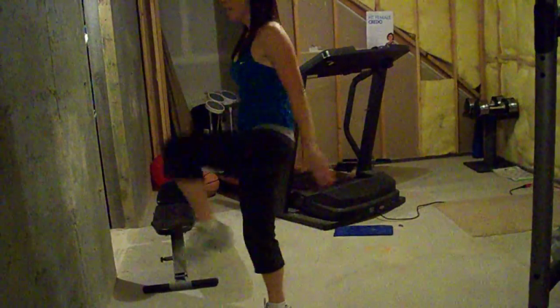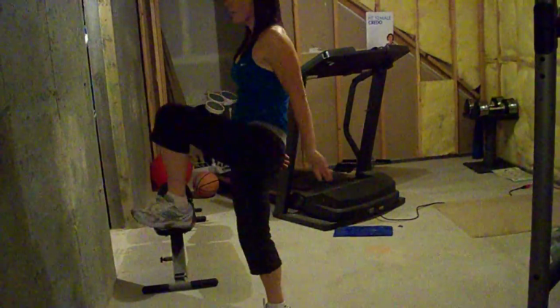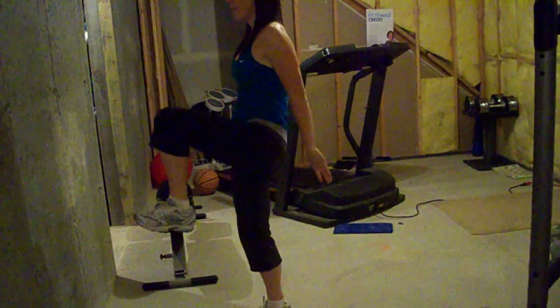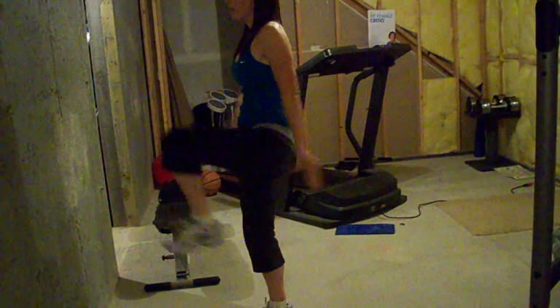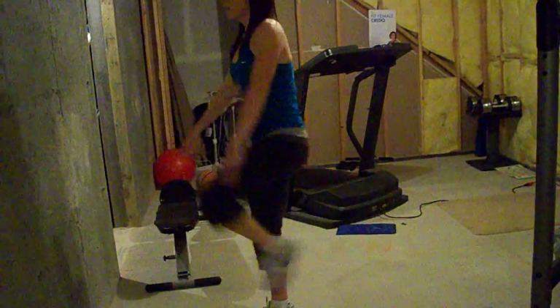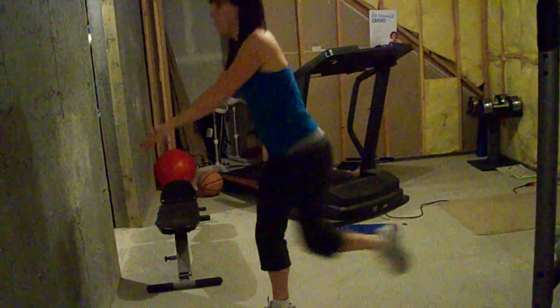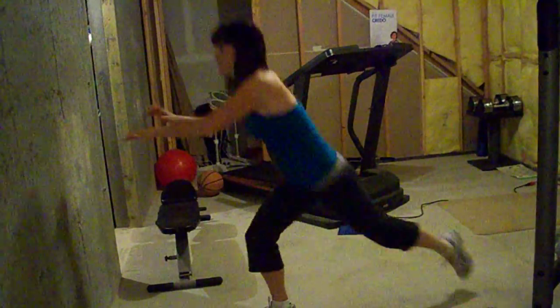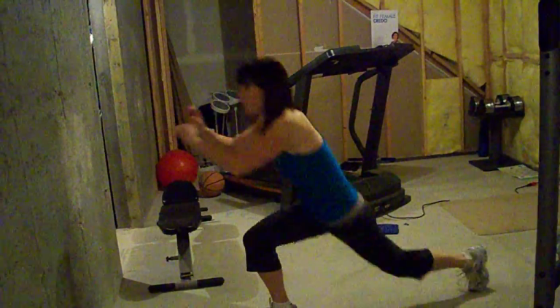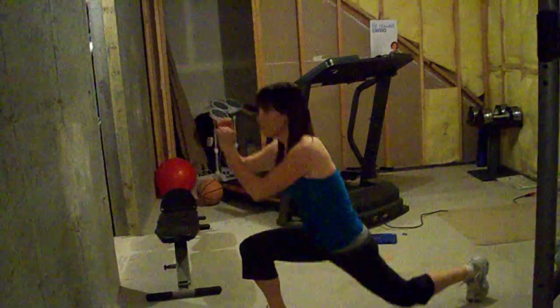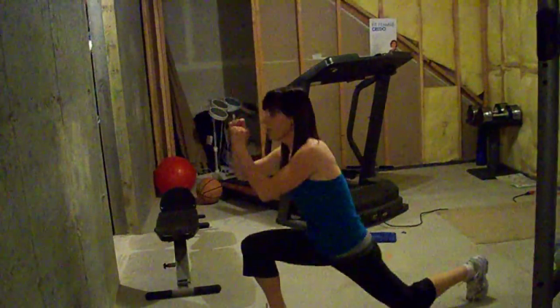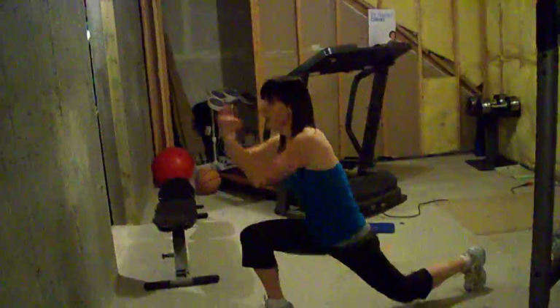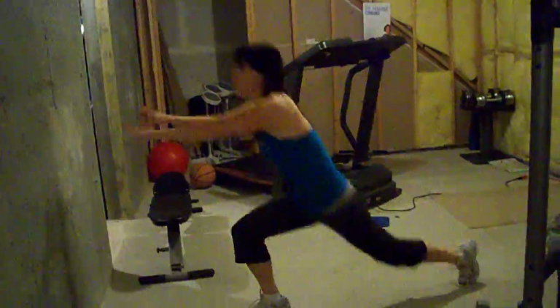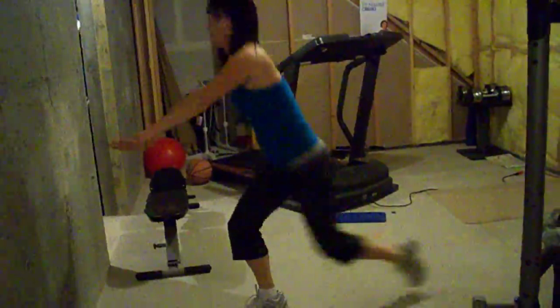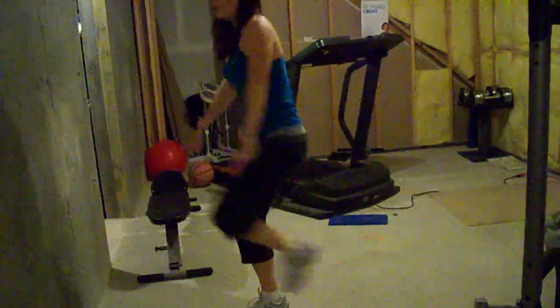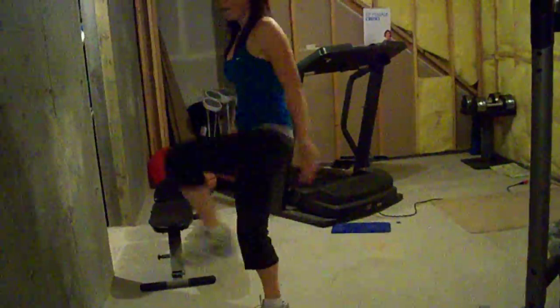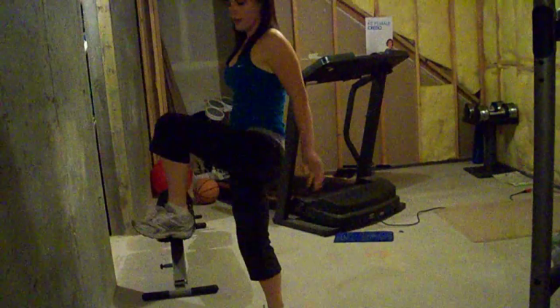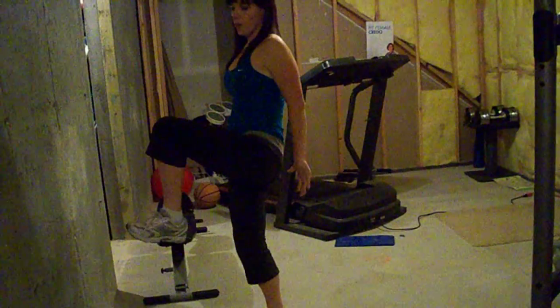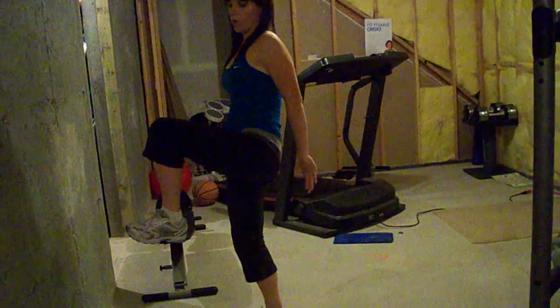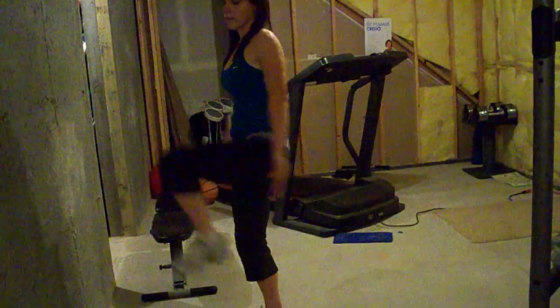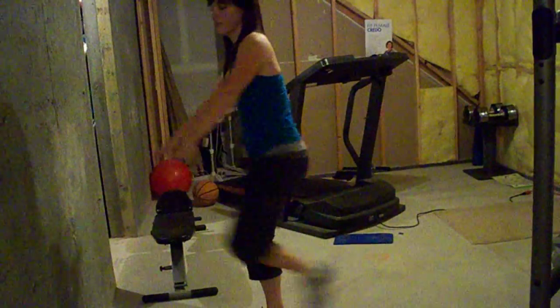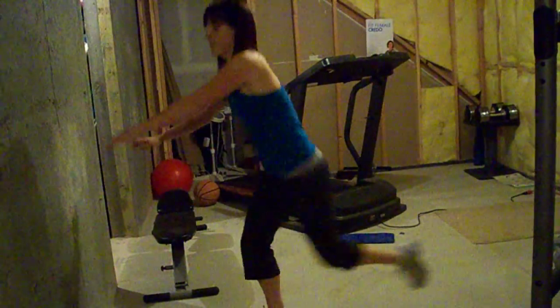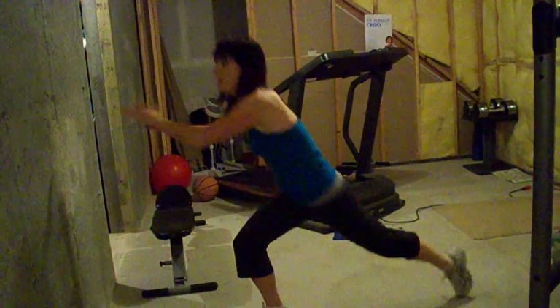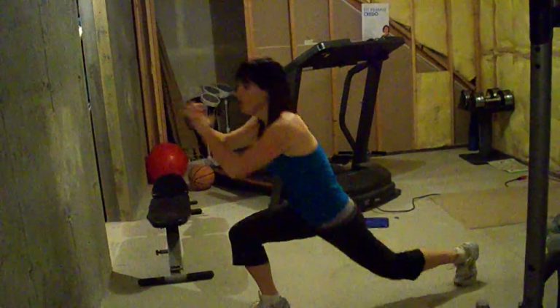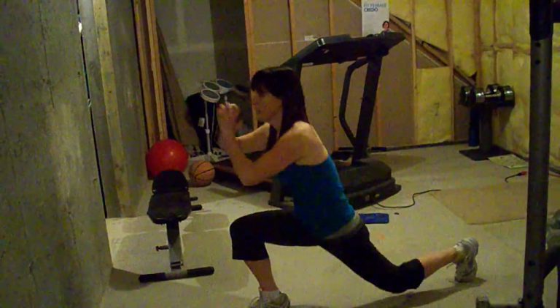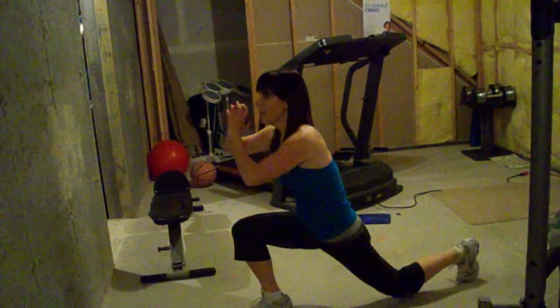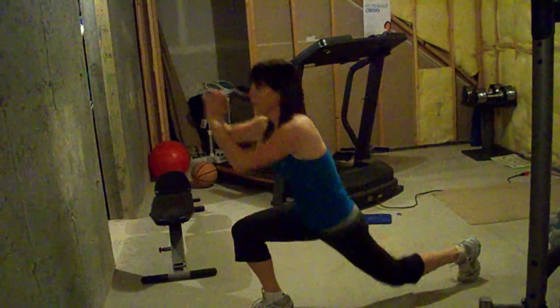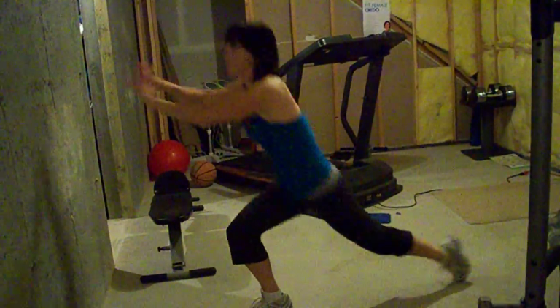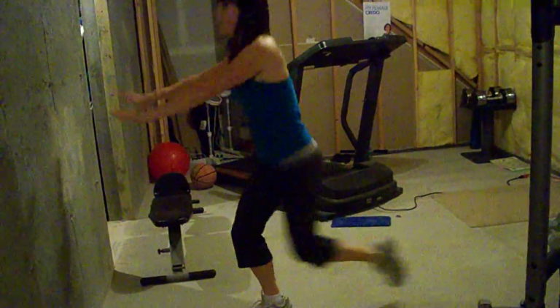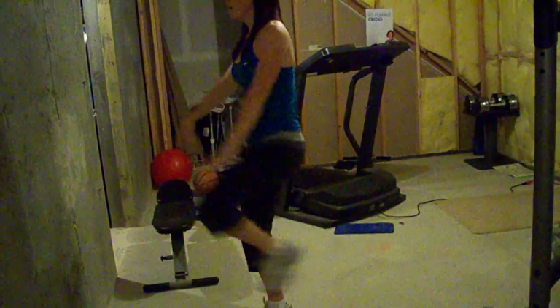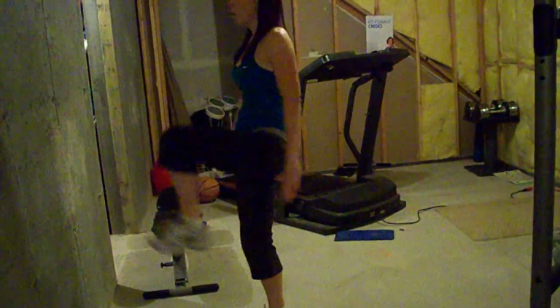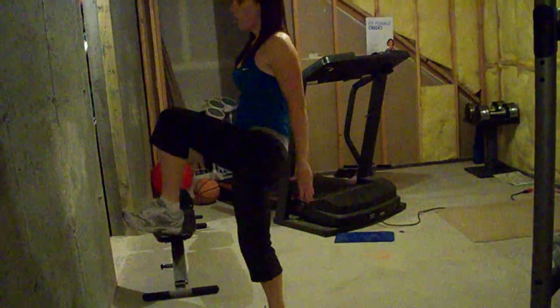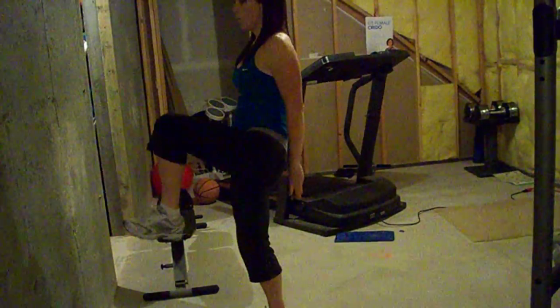Come deep into your lunge. Hold. Deep. Hold.